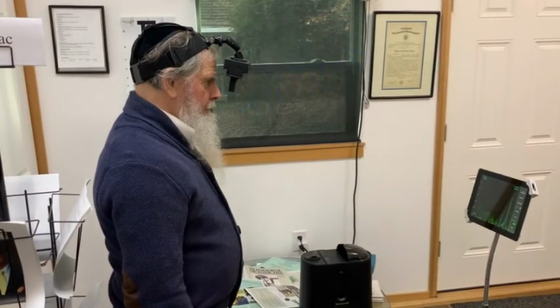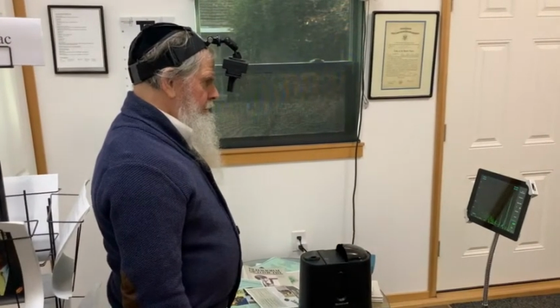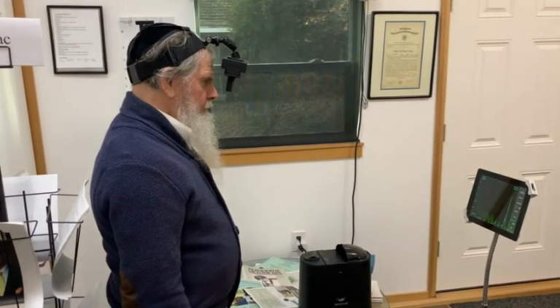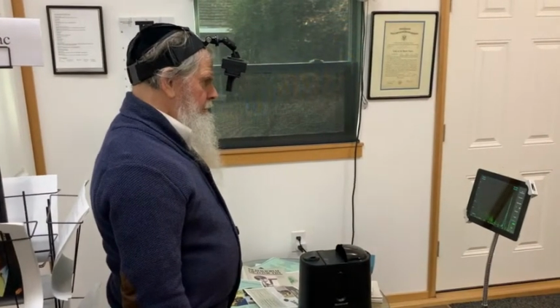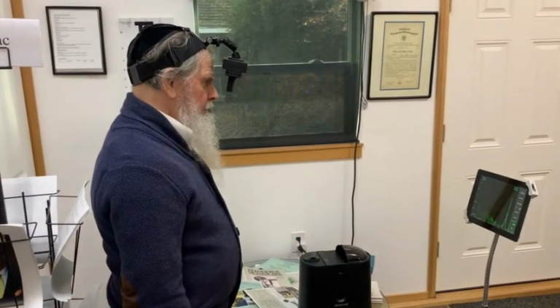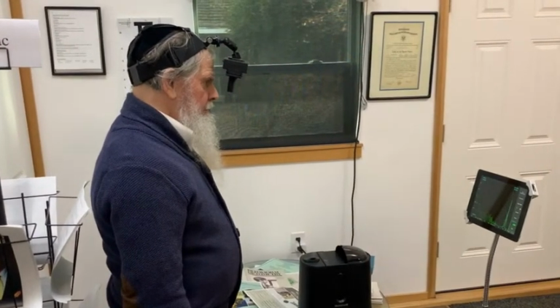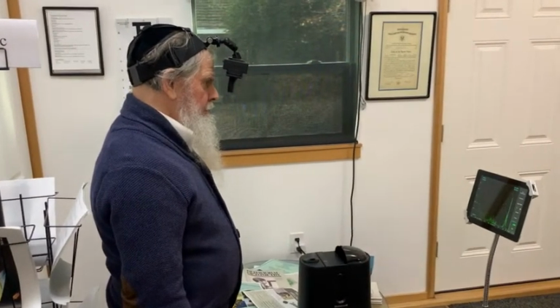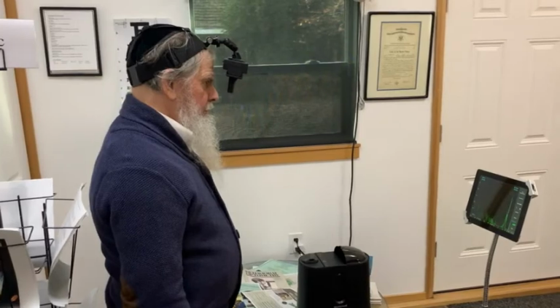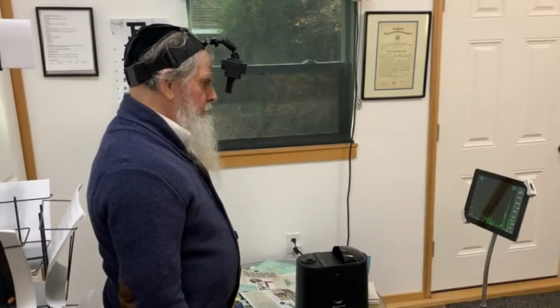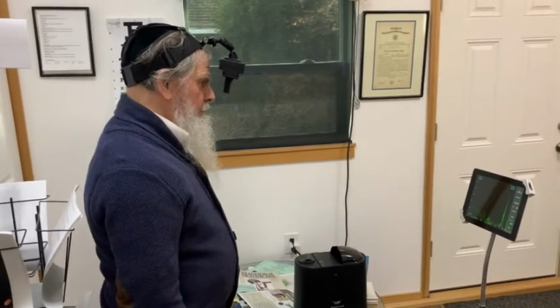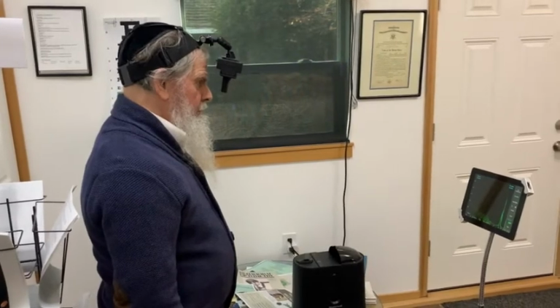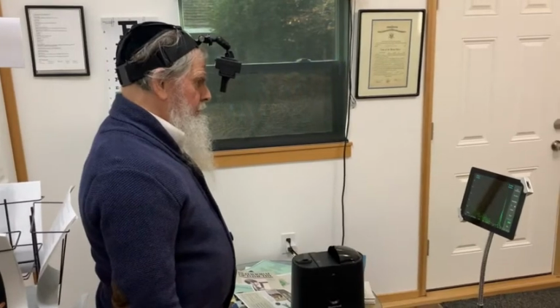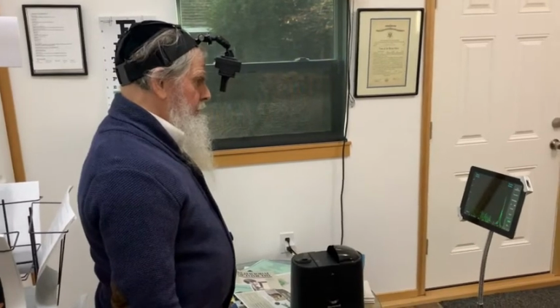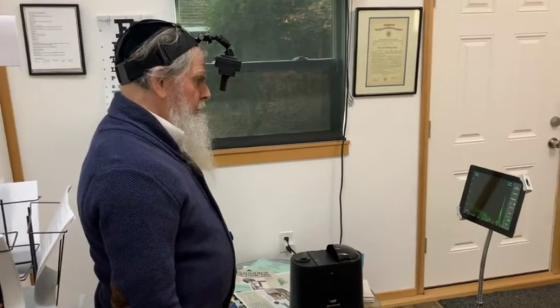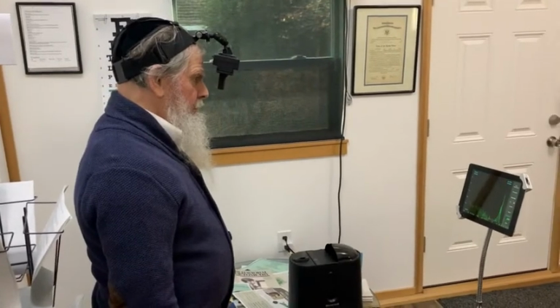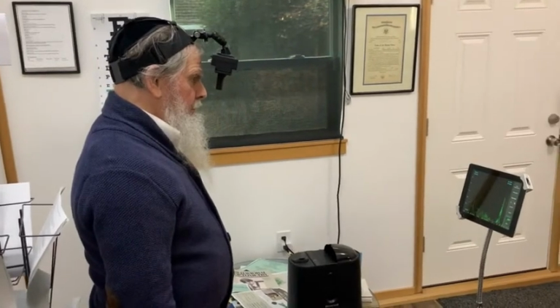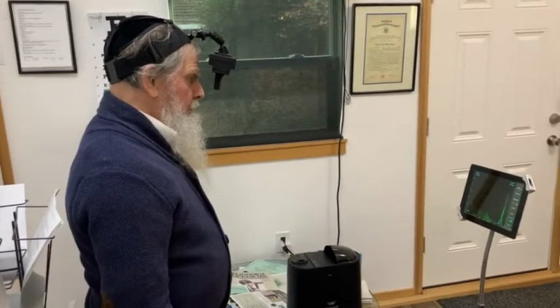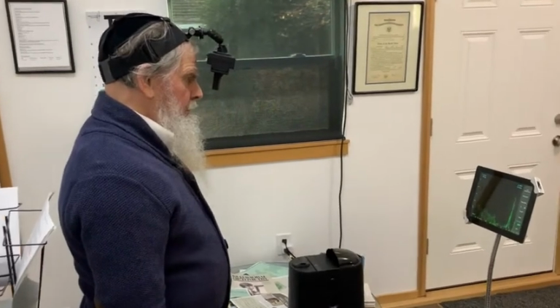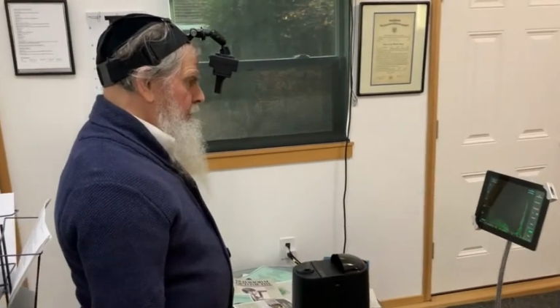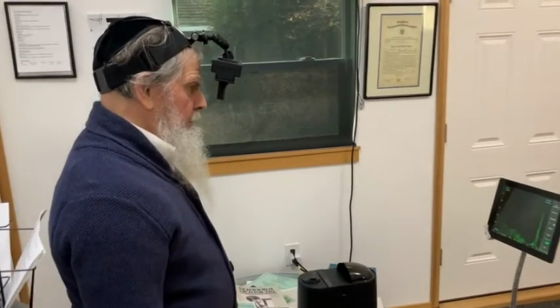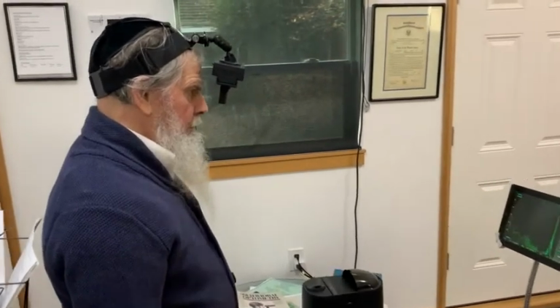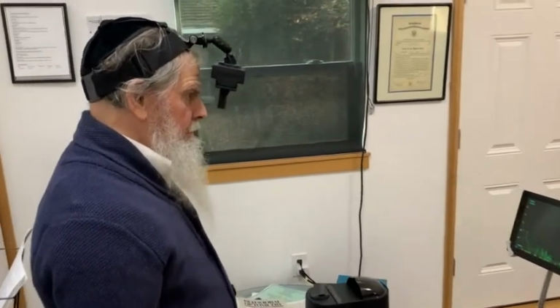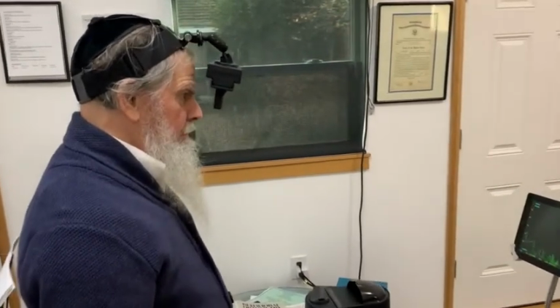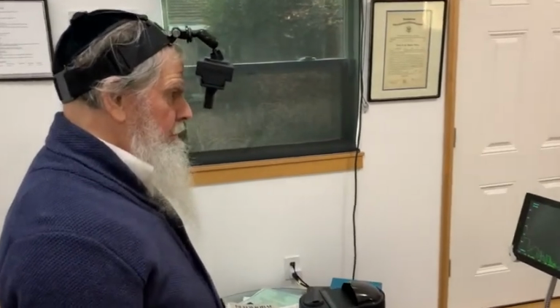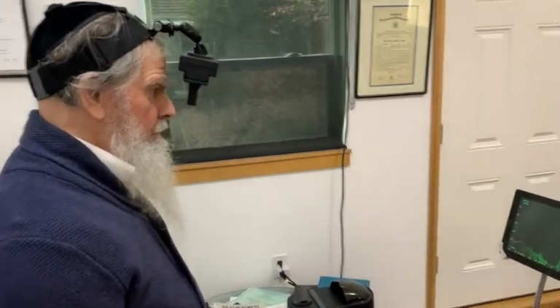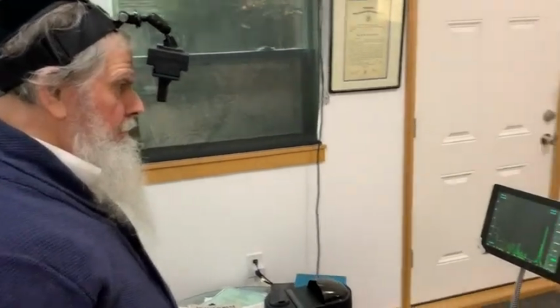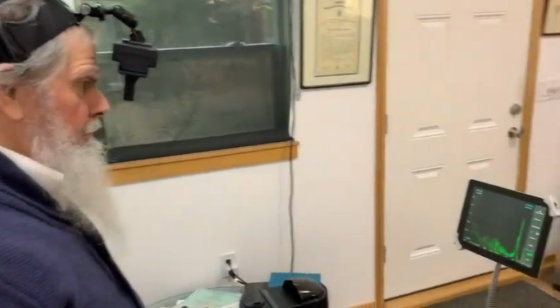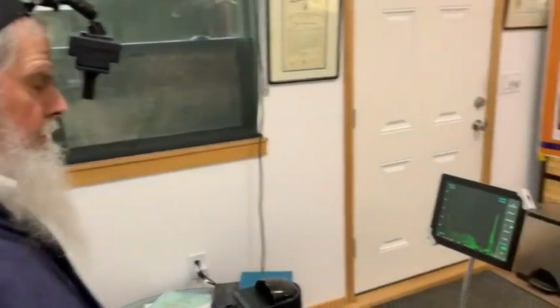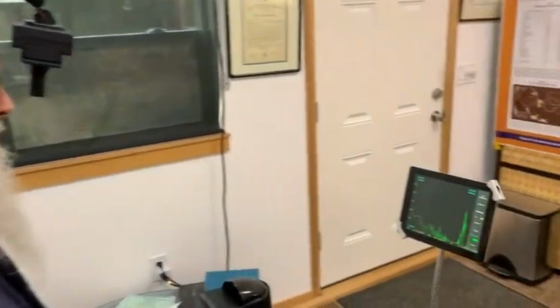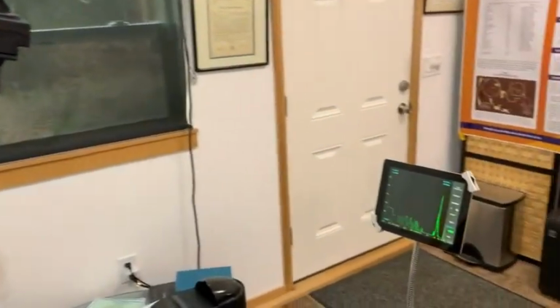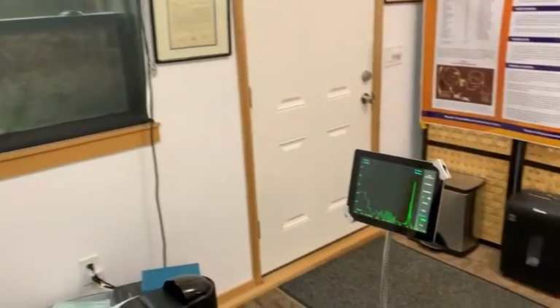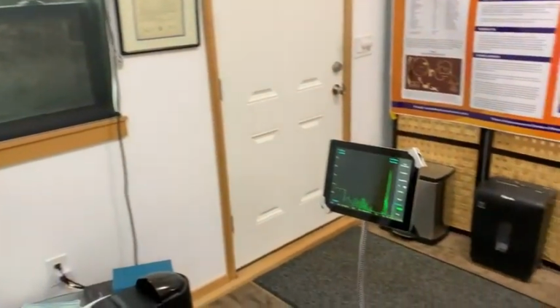And here's a demonstration of the oscilloscope responding to the sound.